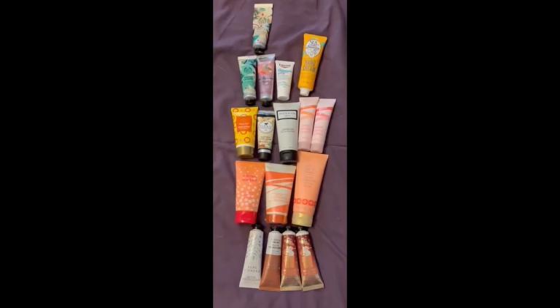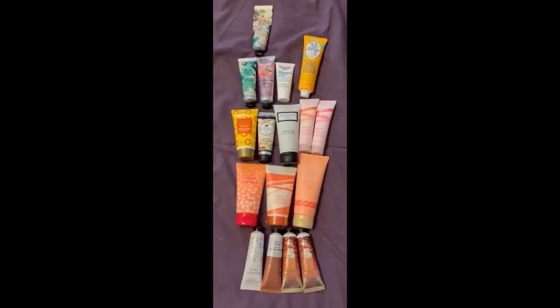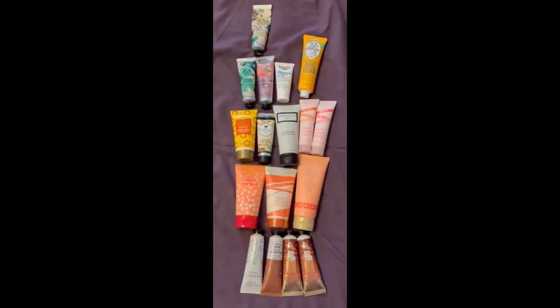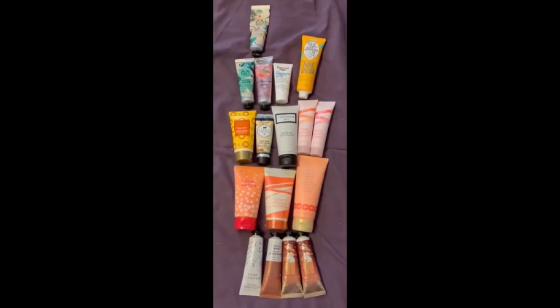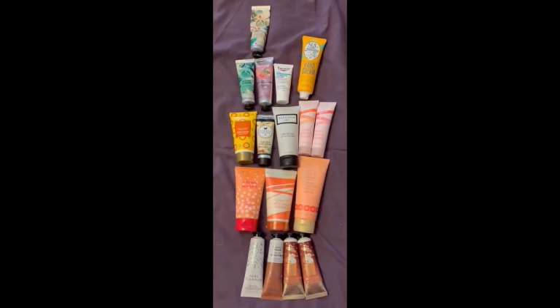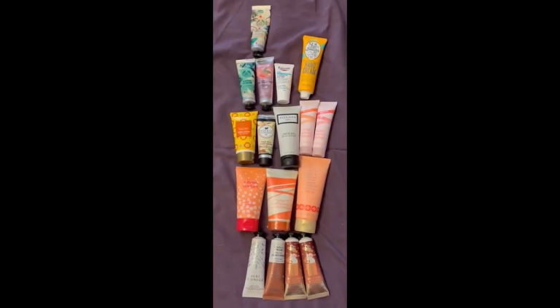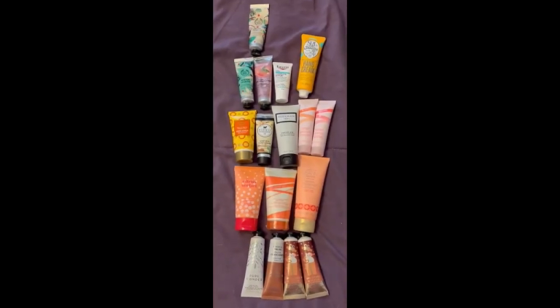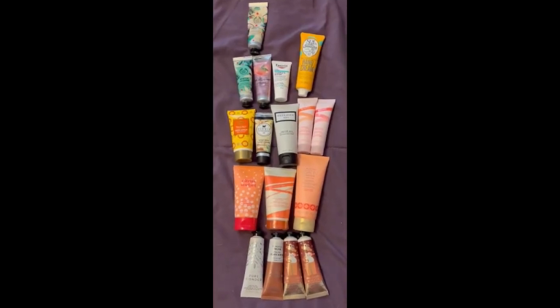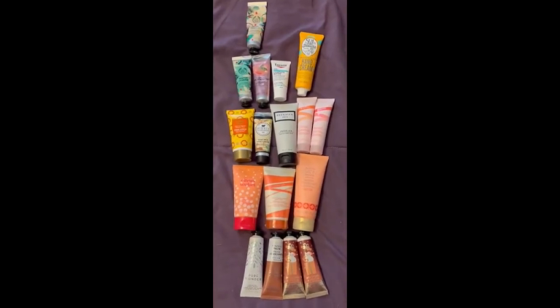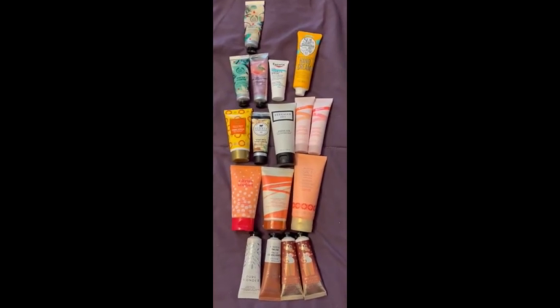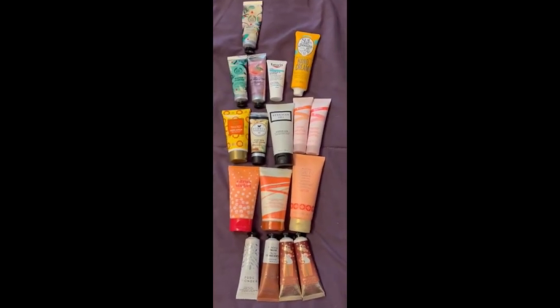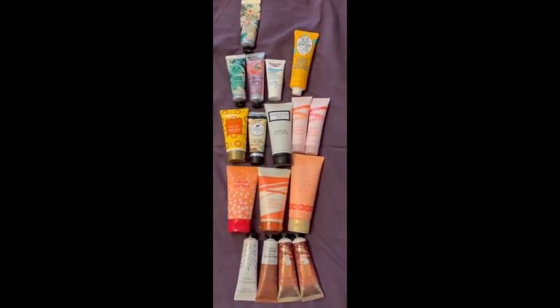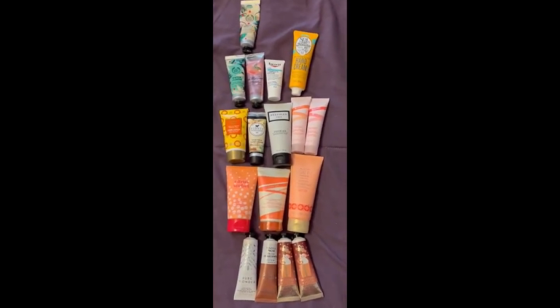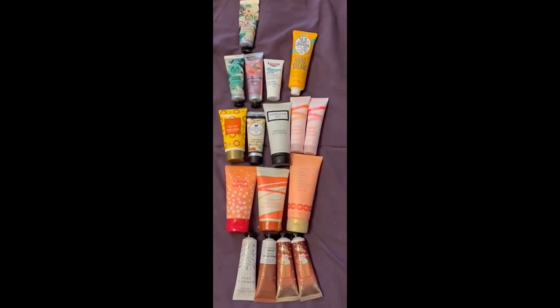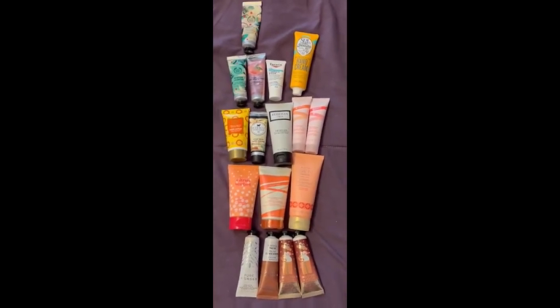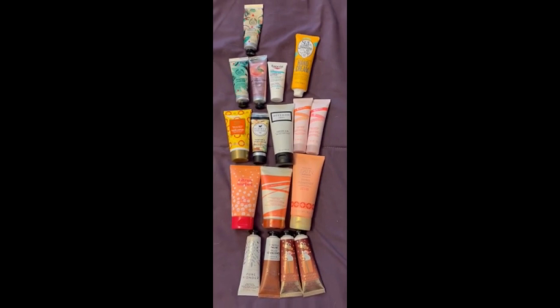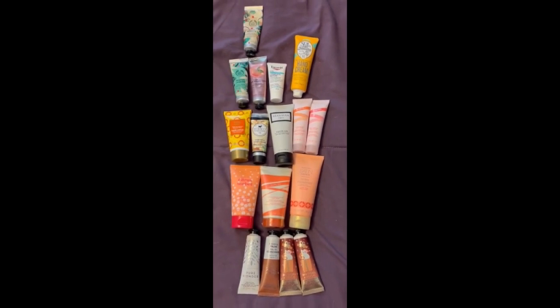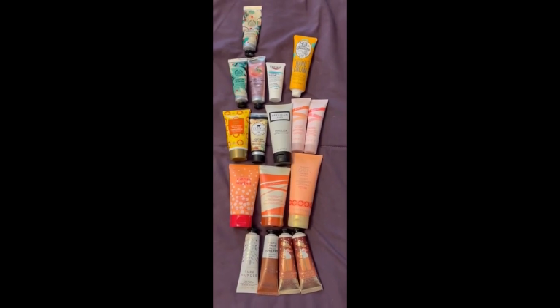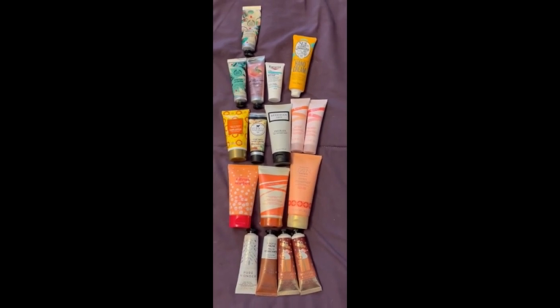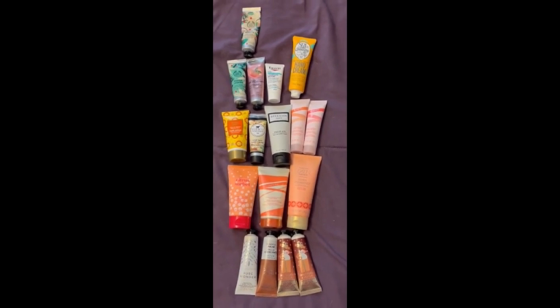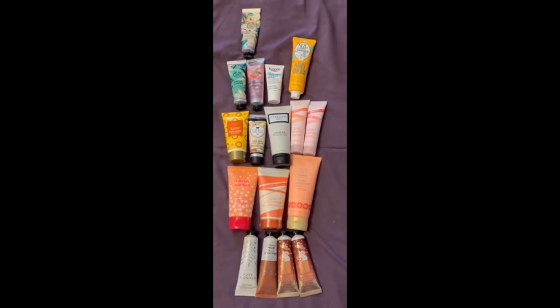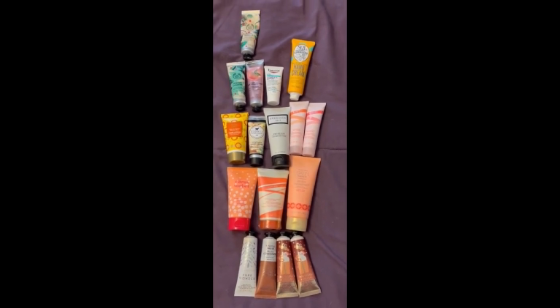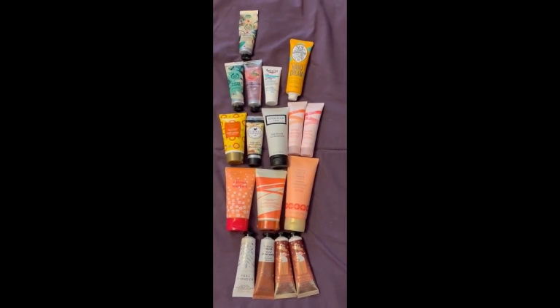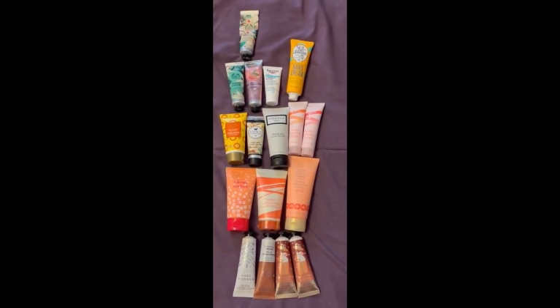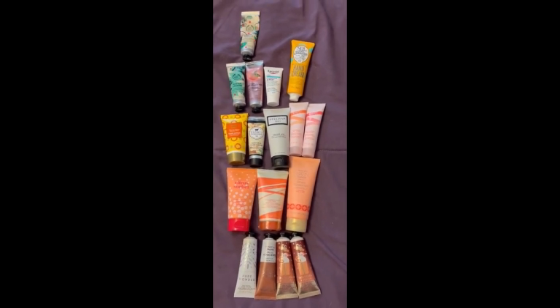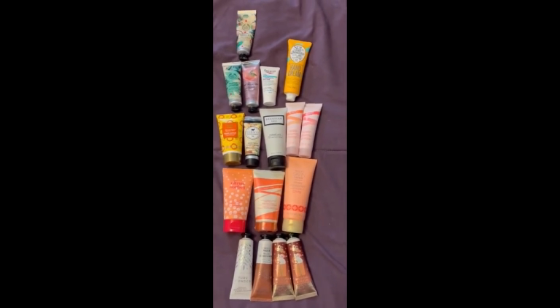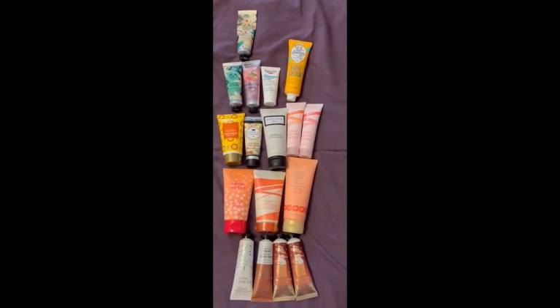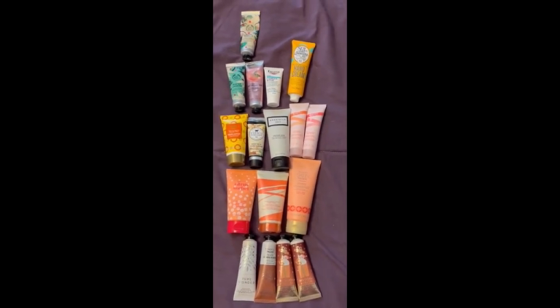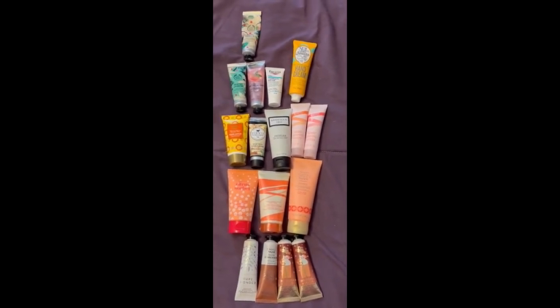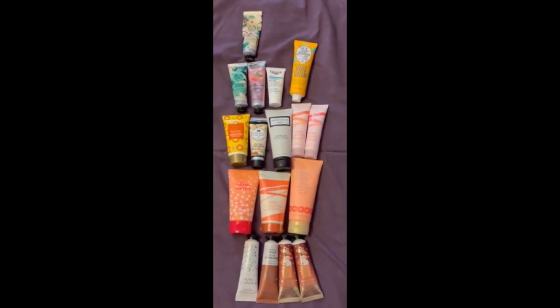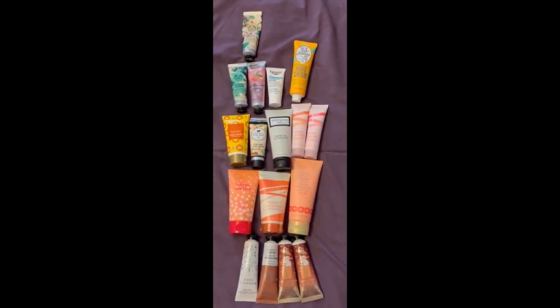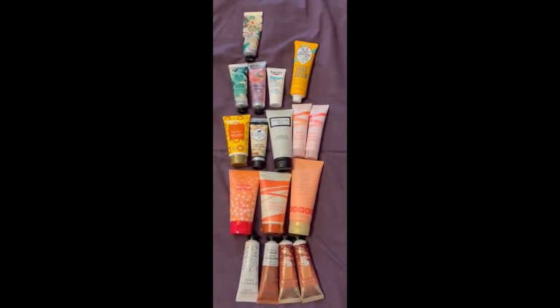Here's an overview of the current hand creams. We have 17 here — I had 13 previously, so I've gained 4.